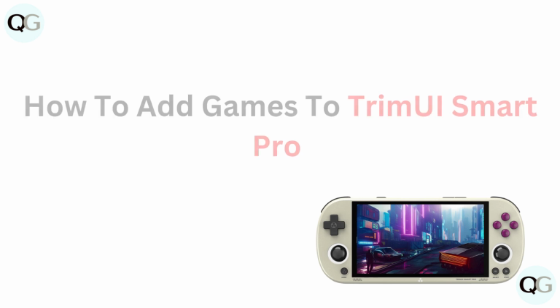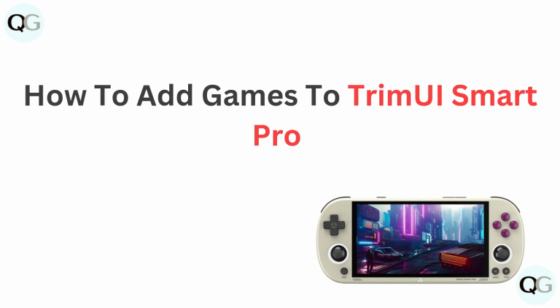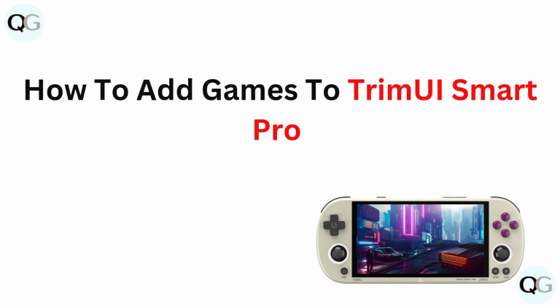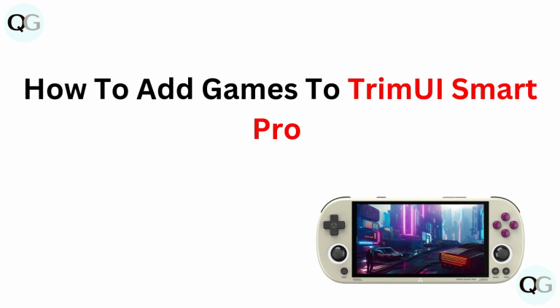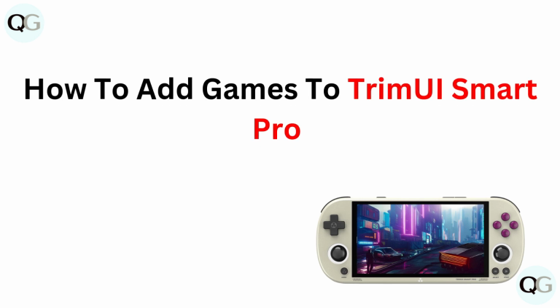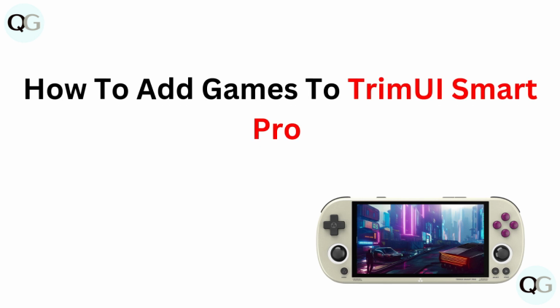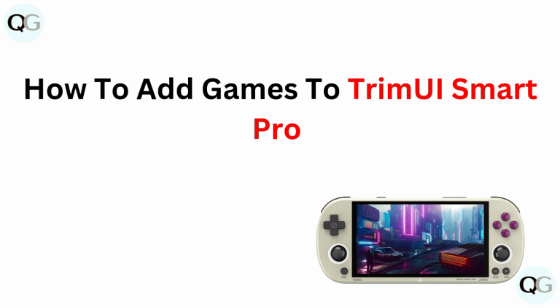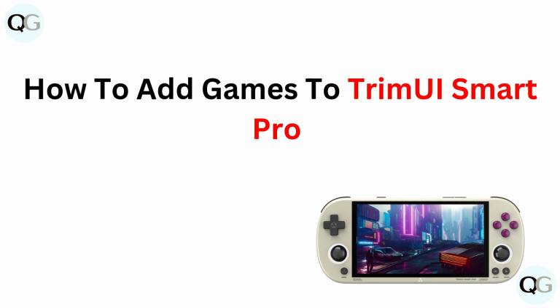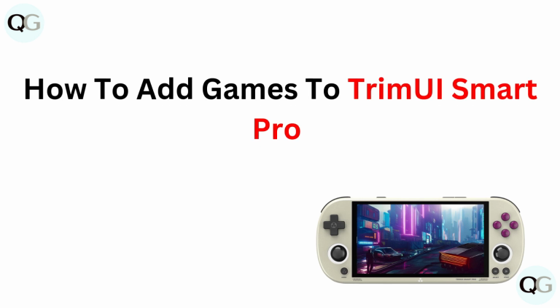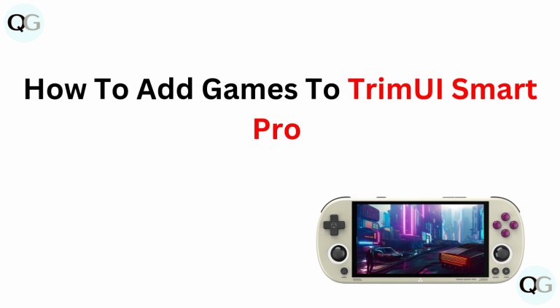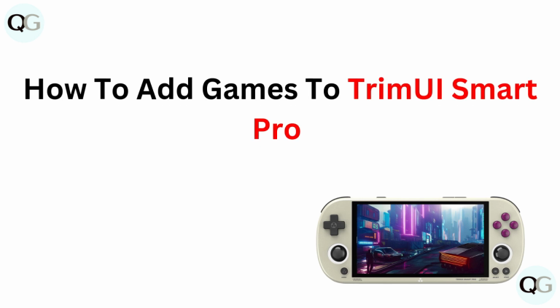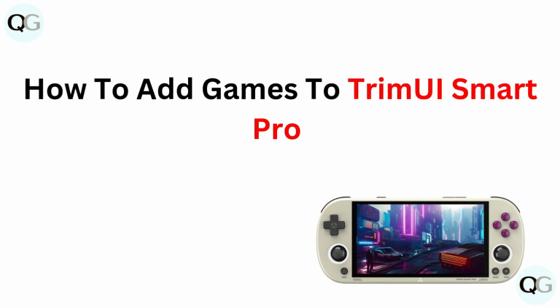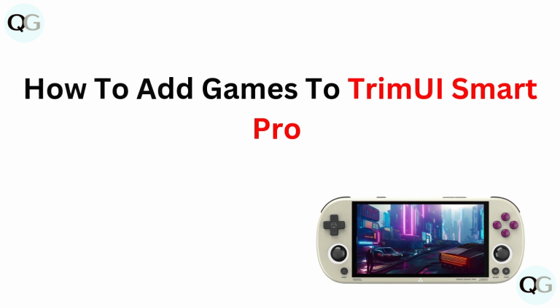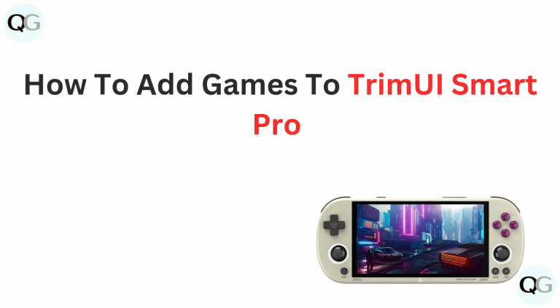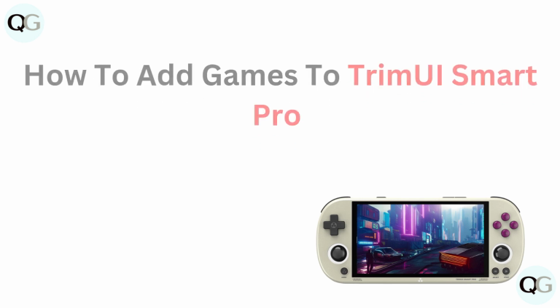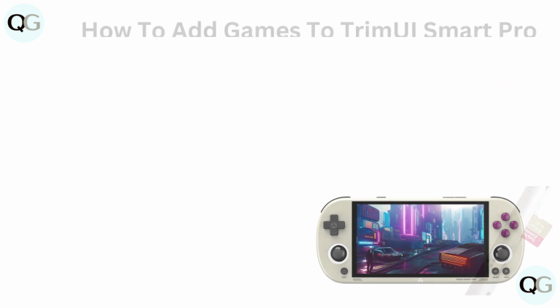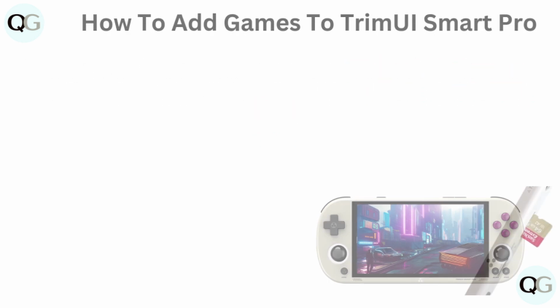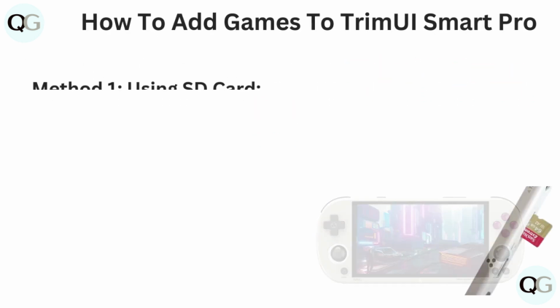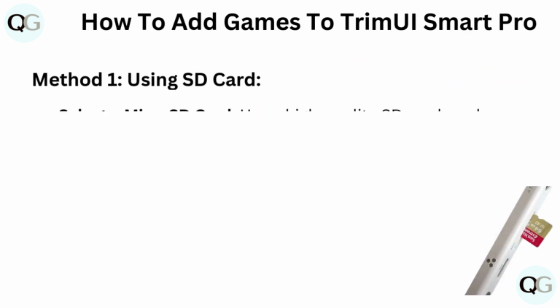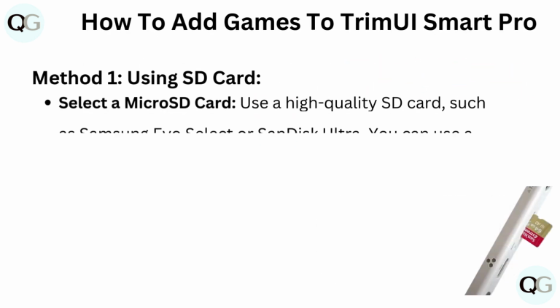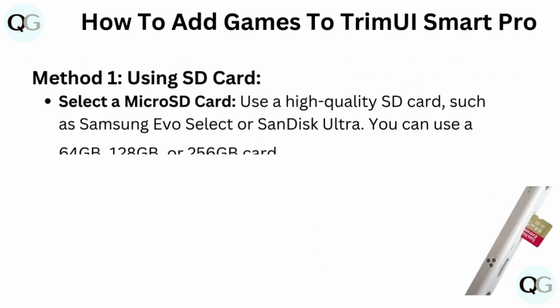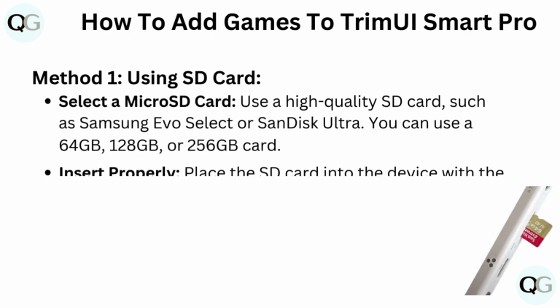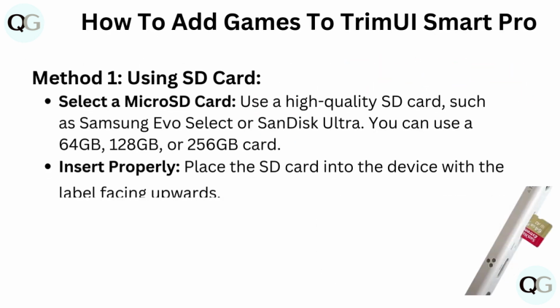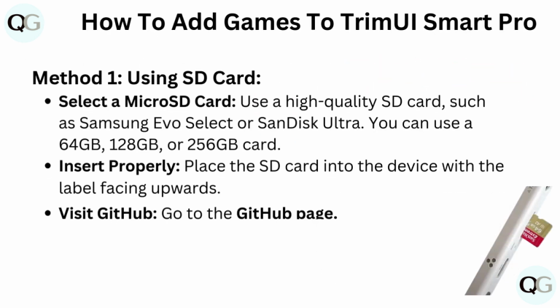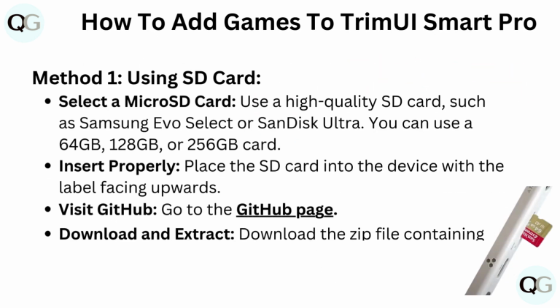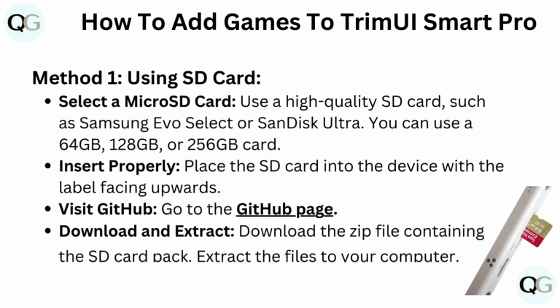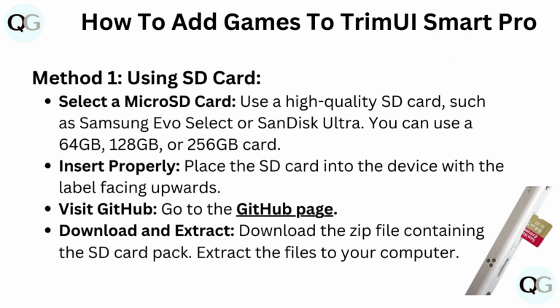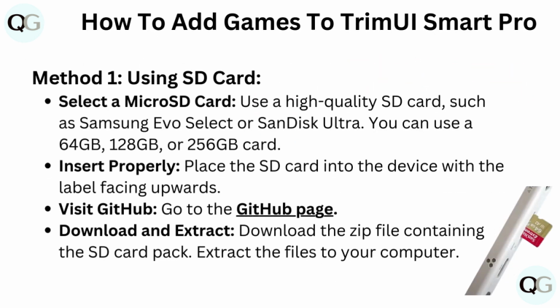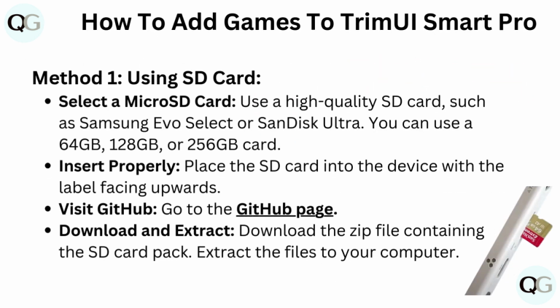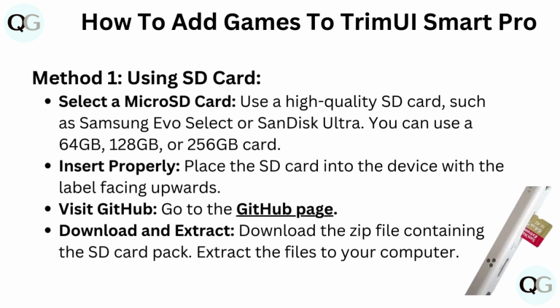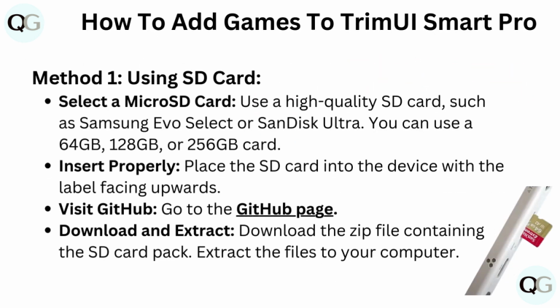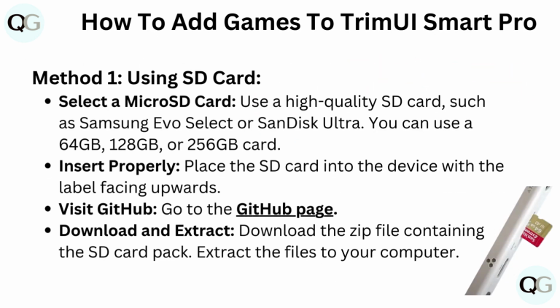How to add games to TrimUI Smart Pro. Method 1: Using SD Card.